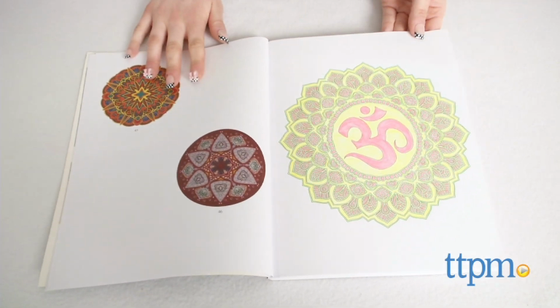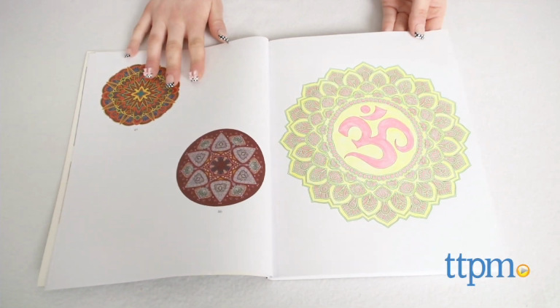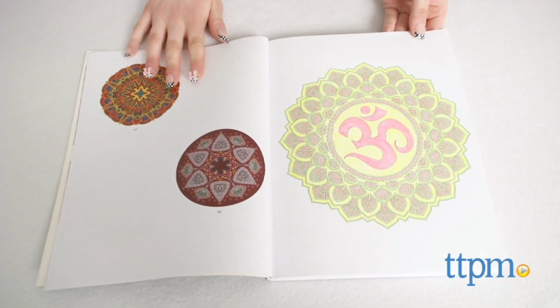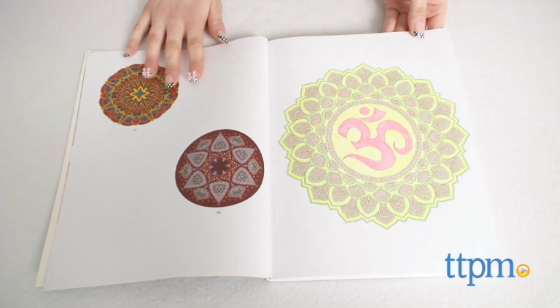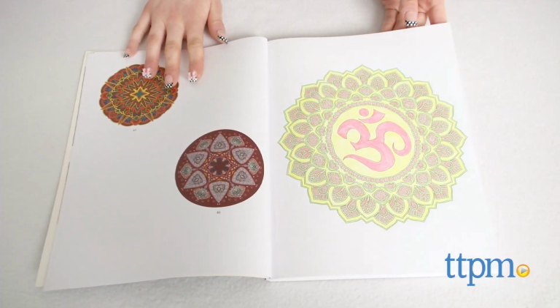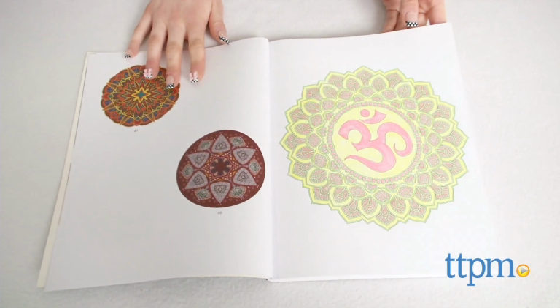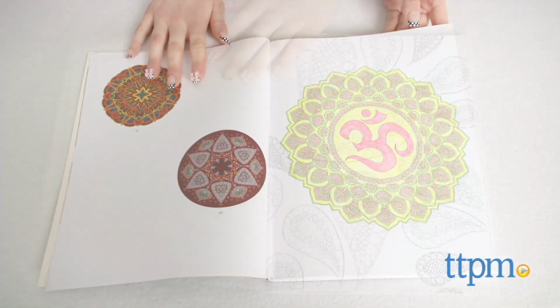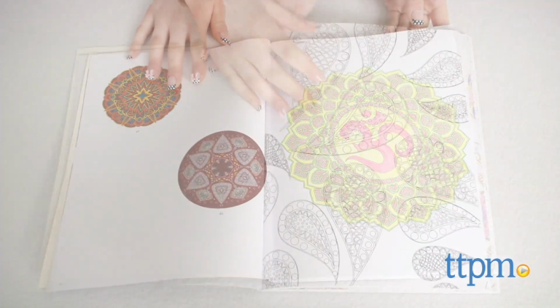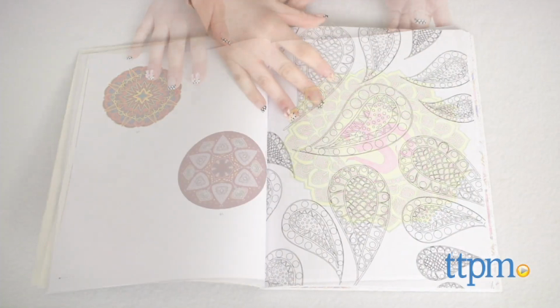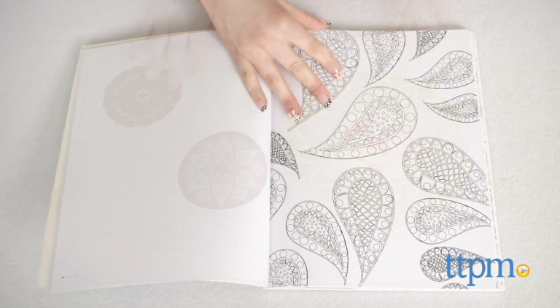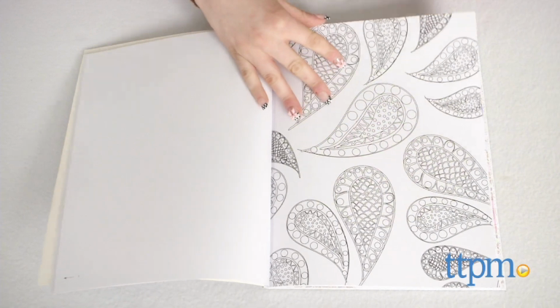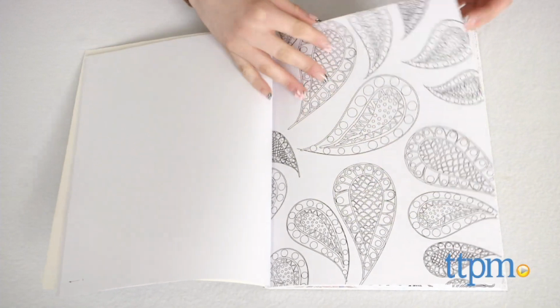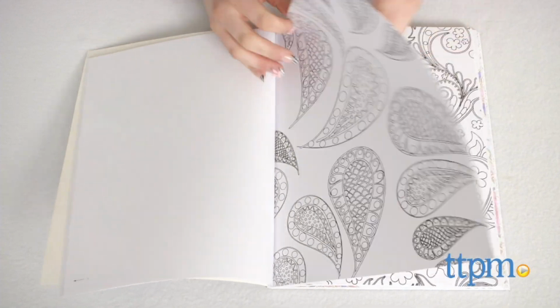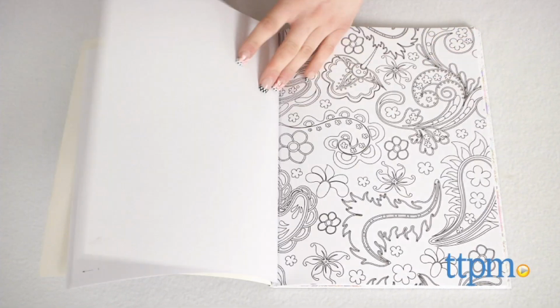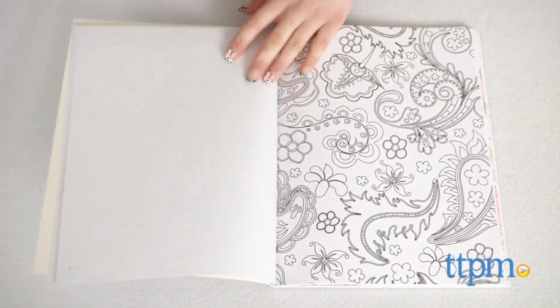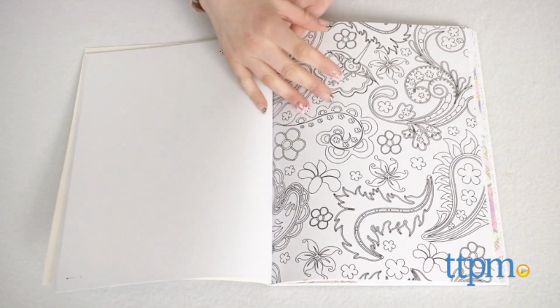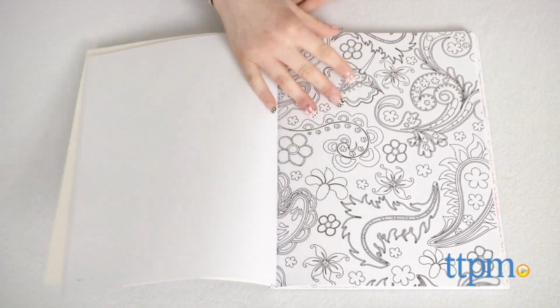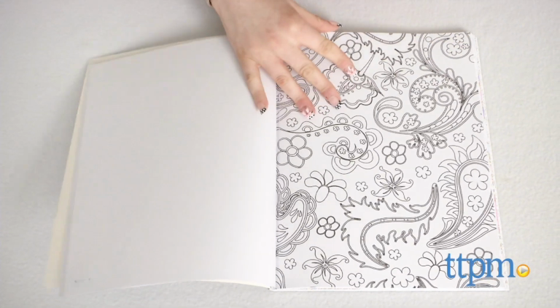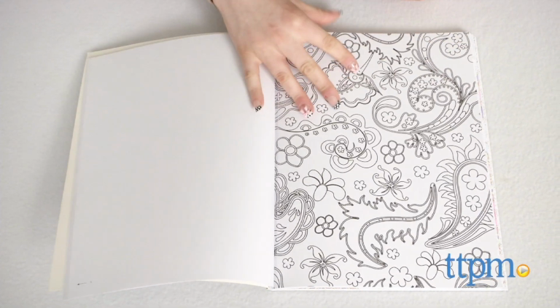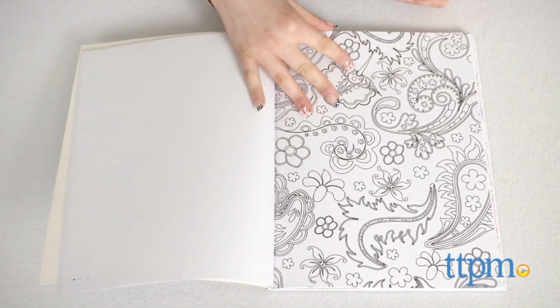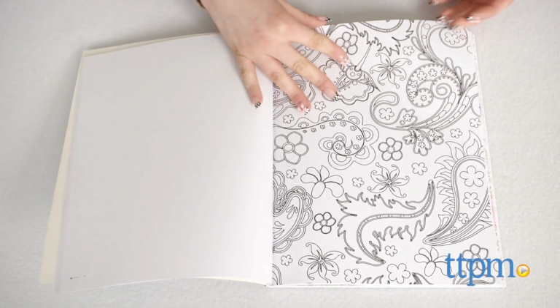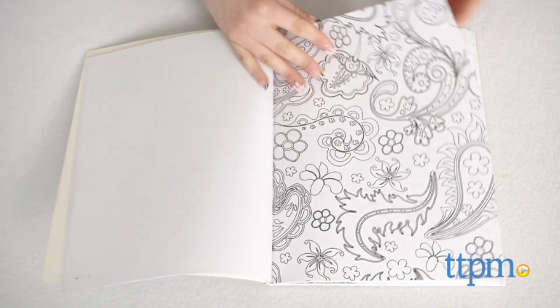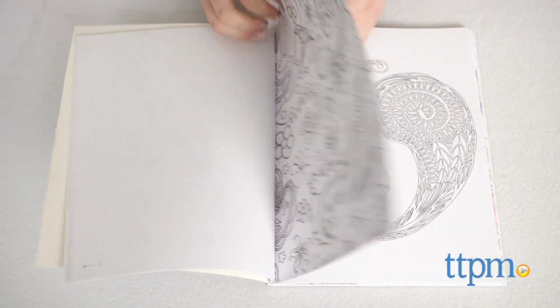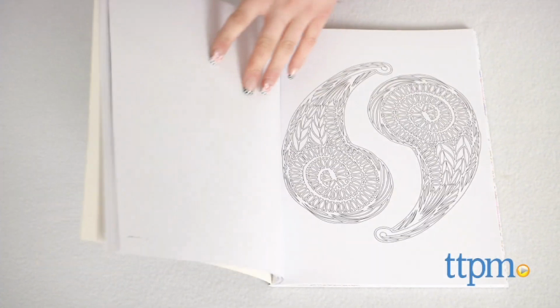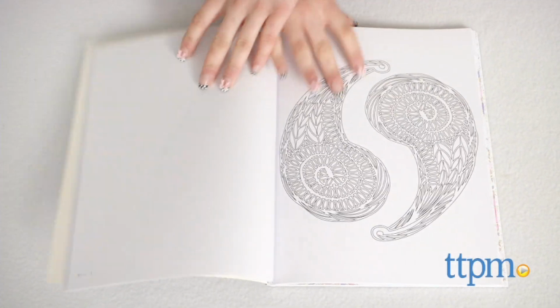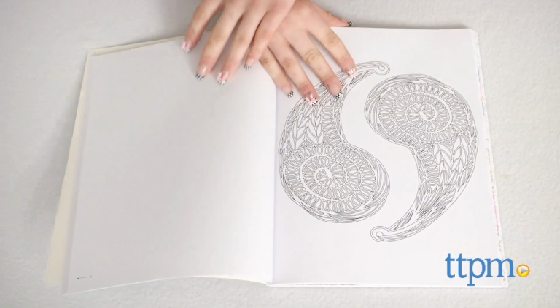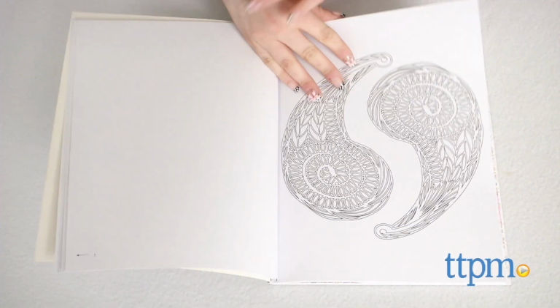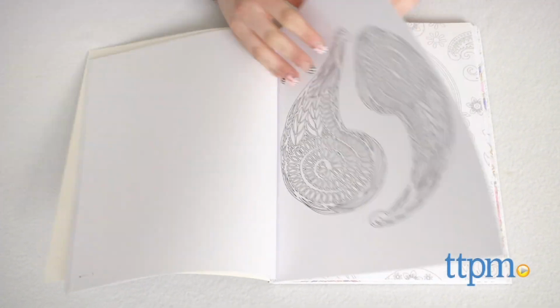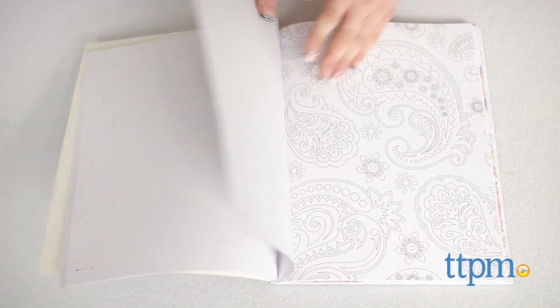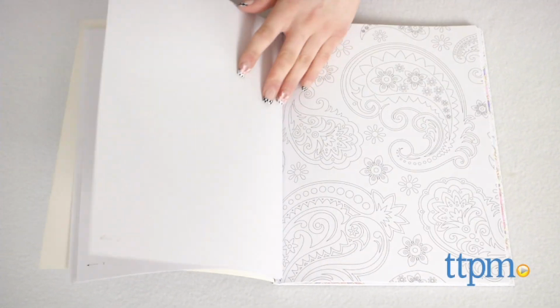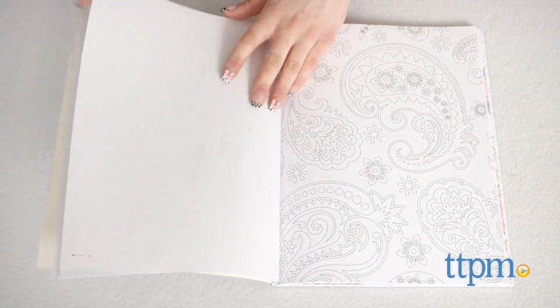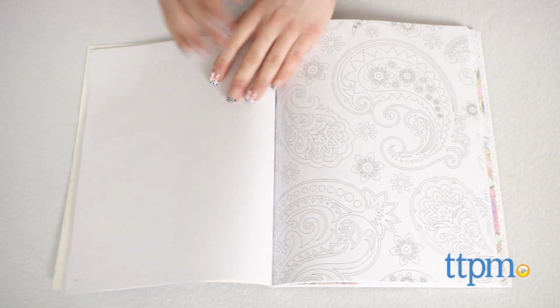The Paisley Coloring for Everyone book has designs that are slightly less intricate, while the Mandala's Coloring for Artists book is even more detailed.